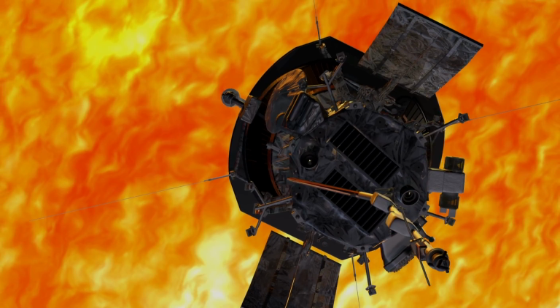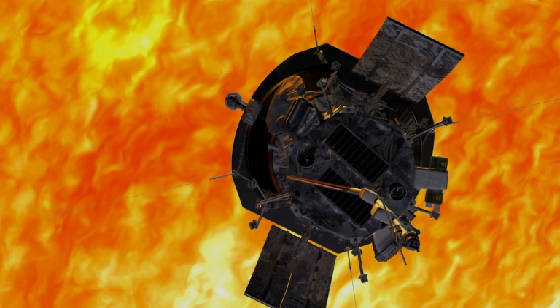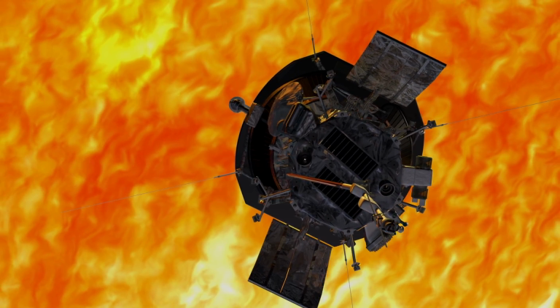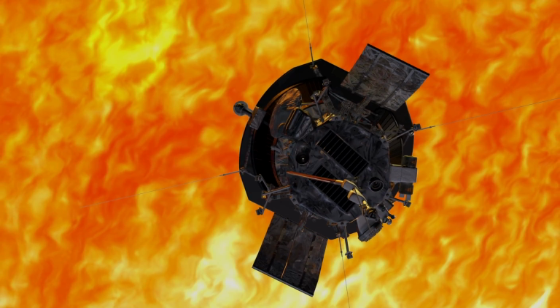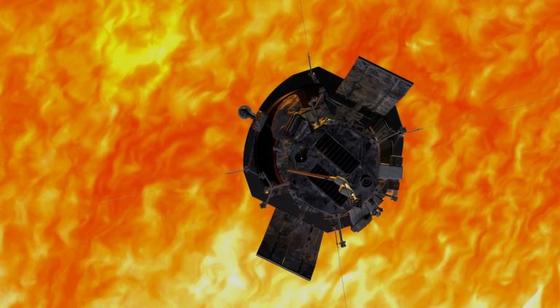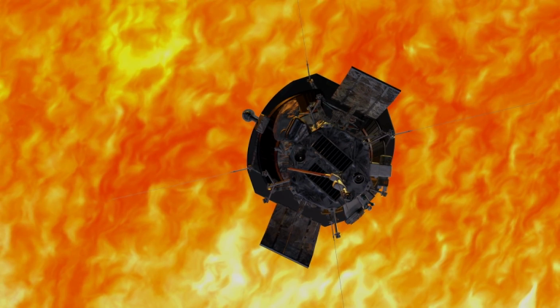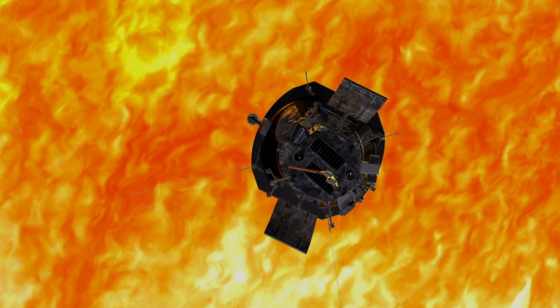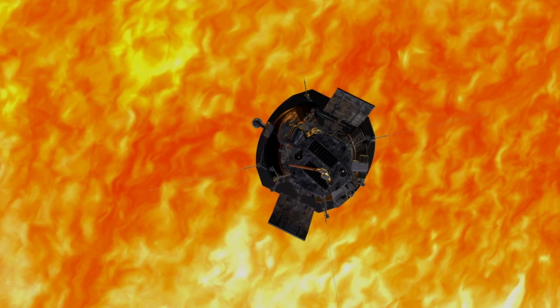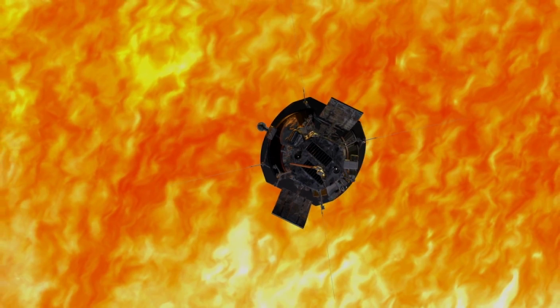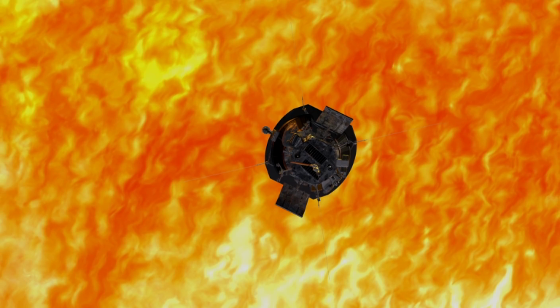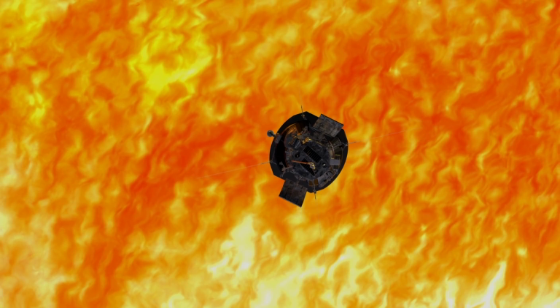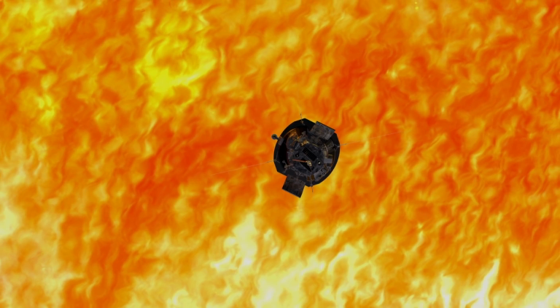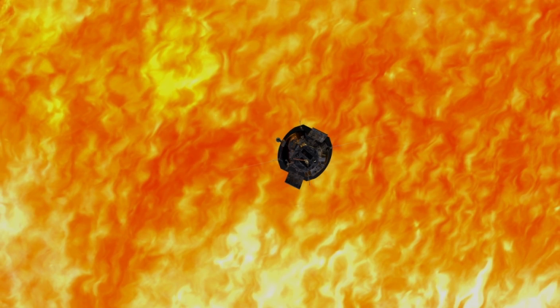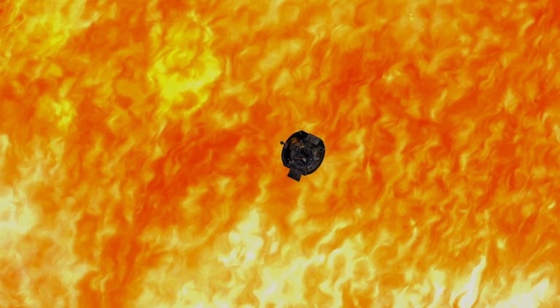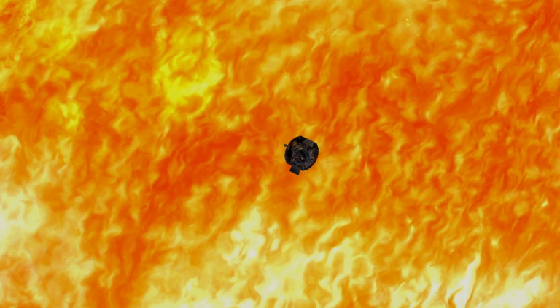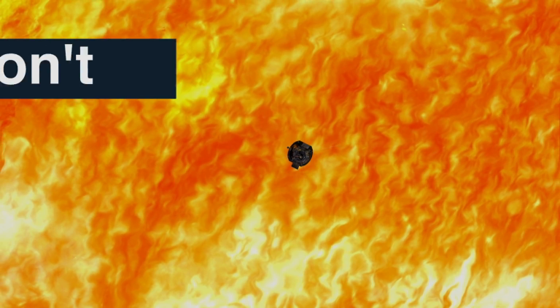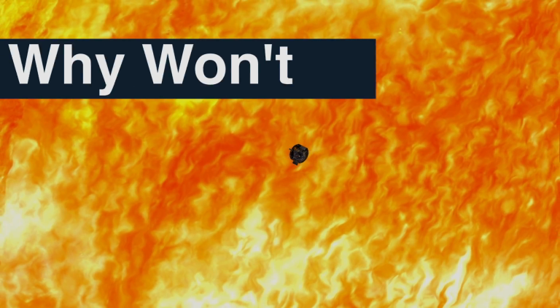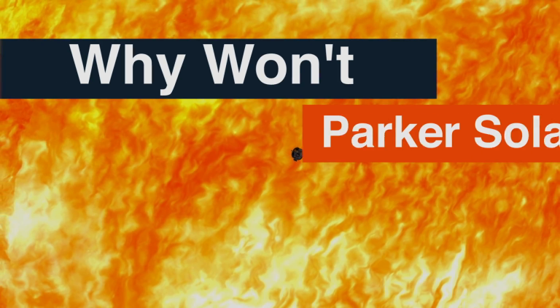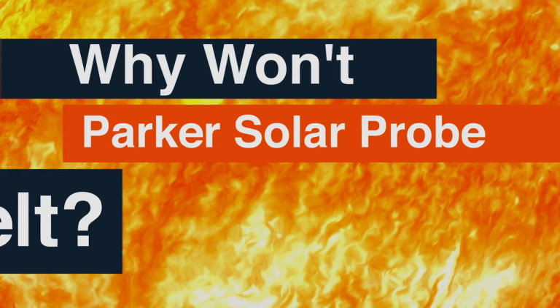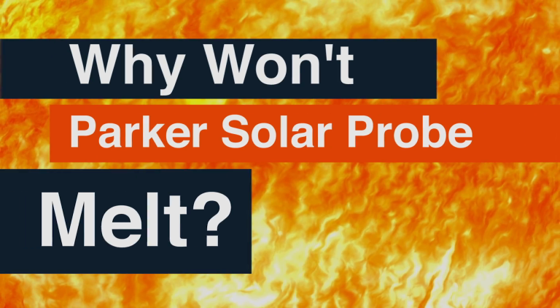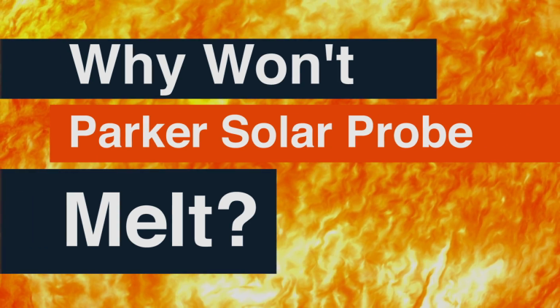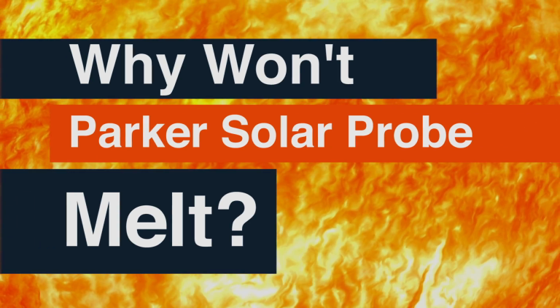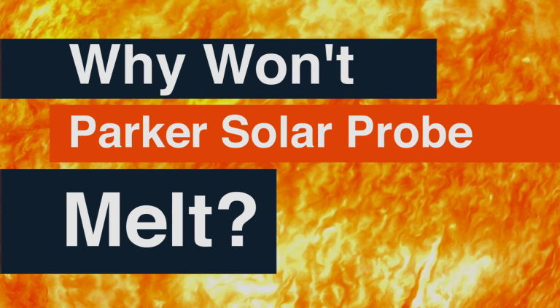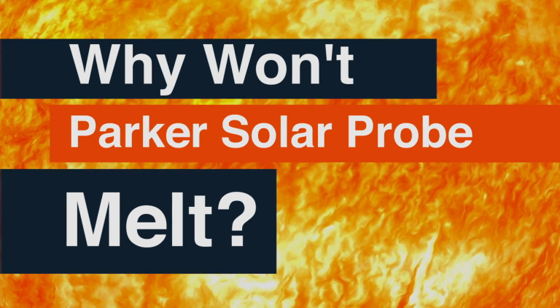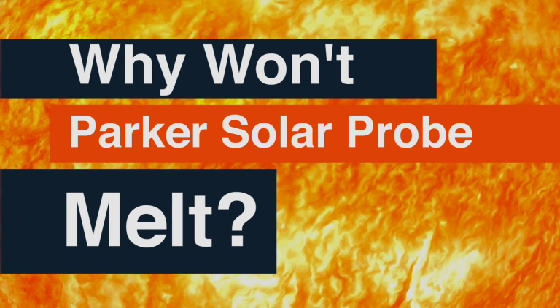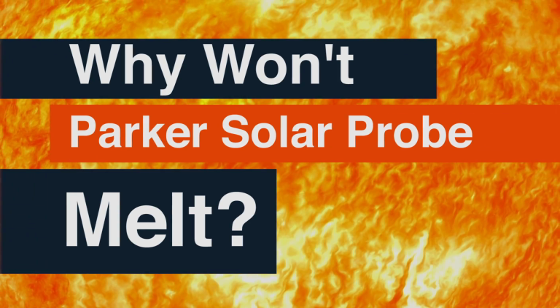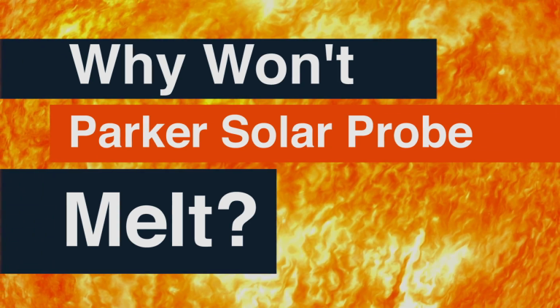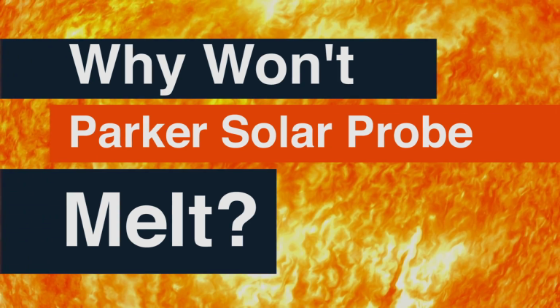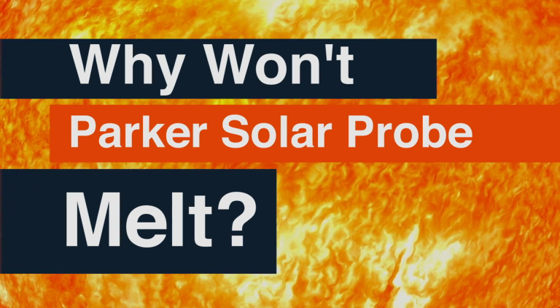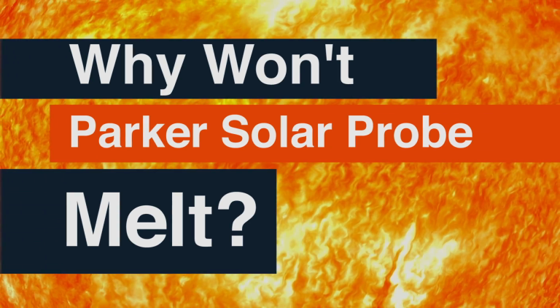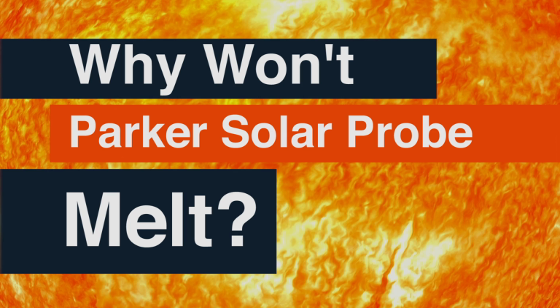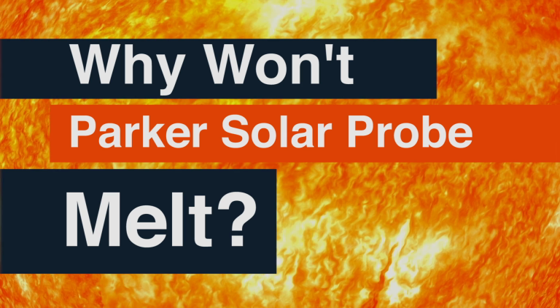NASA's Parker Solar Probe is a mission to explore the sun. How can it do that? Why won't the spacecraft melt? Excellent questions.